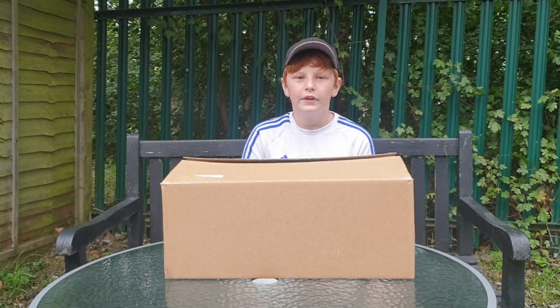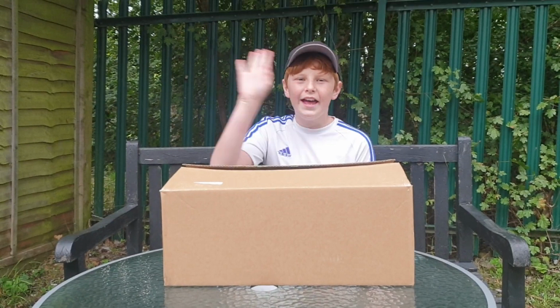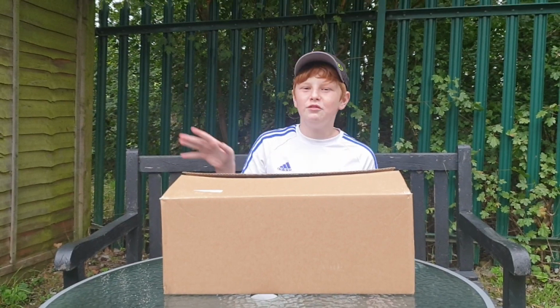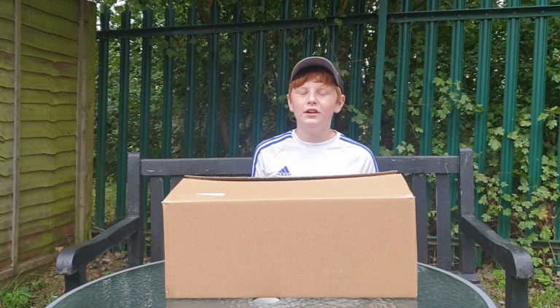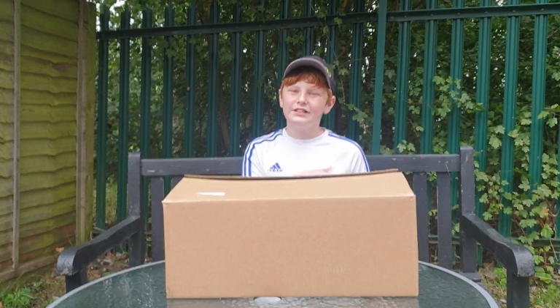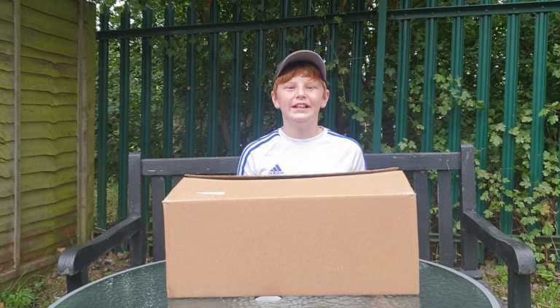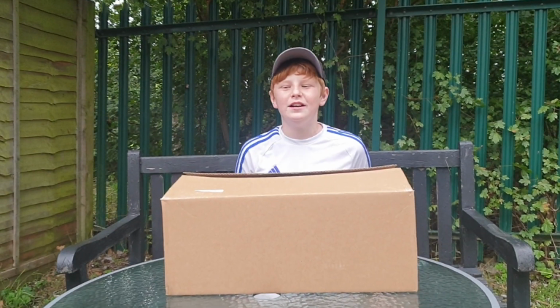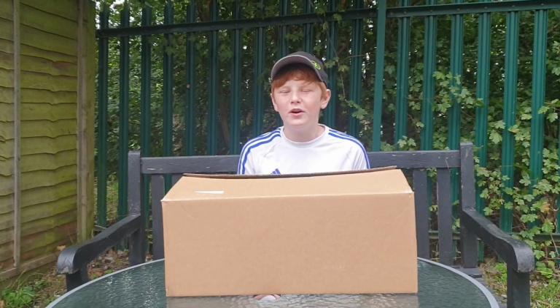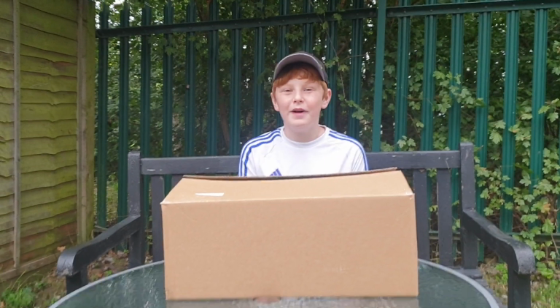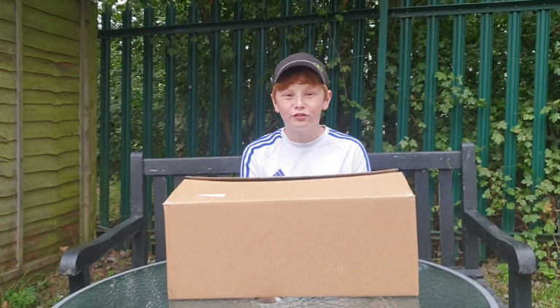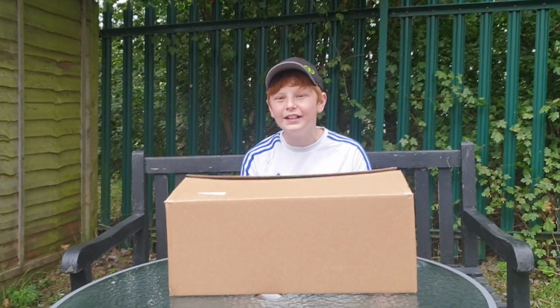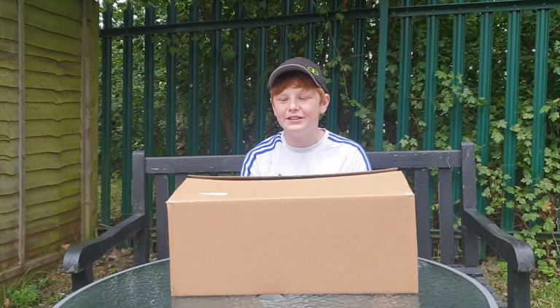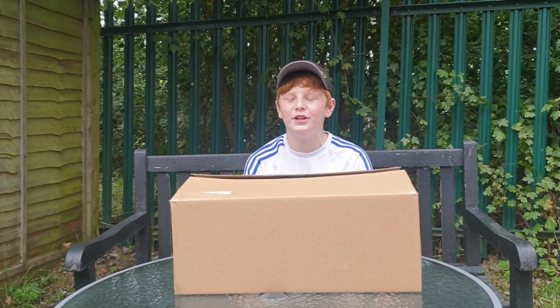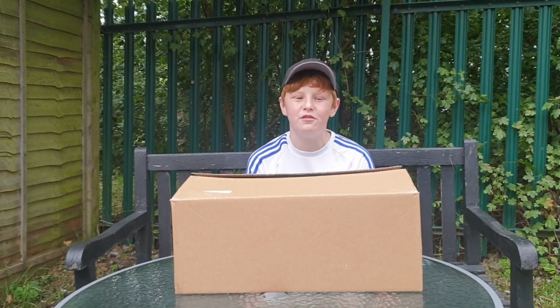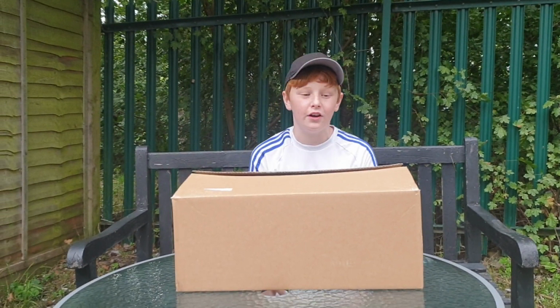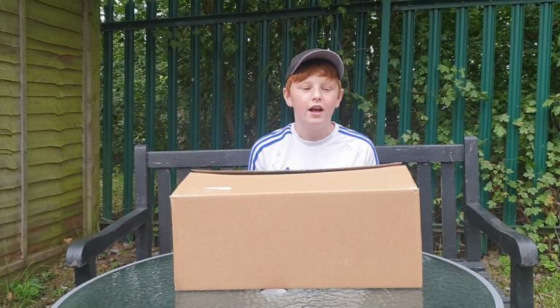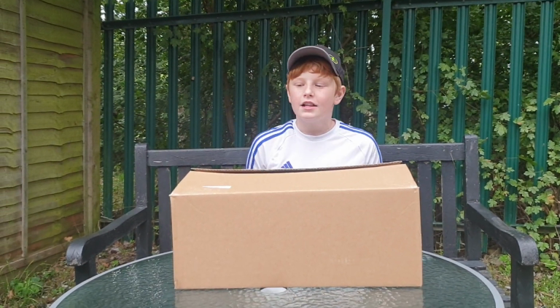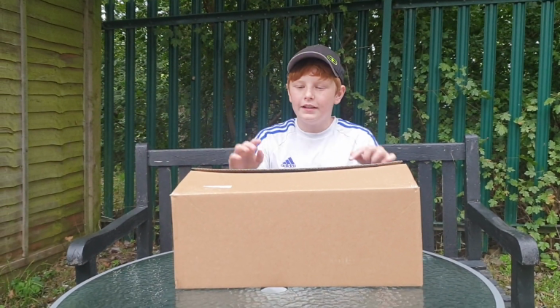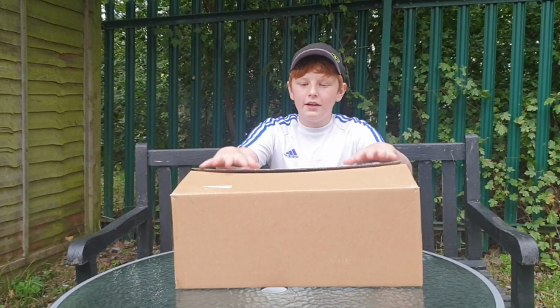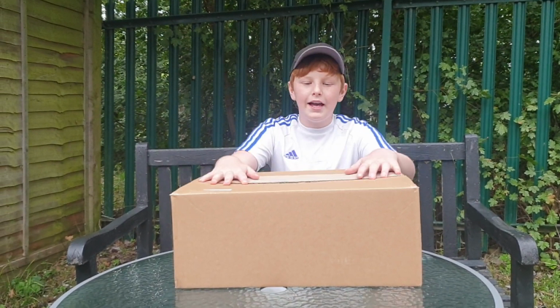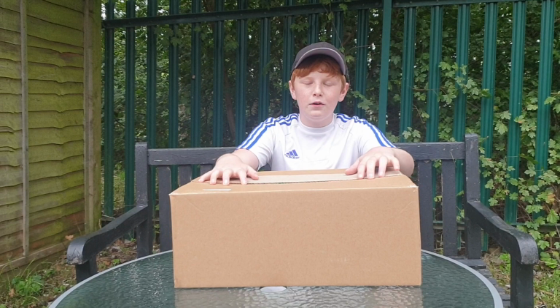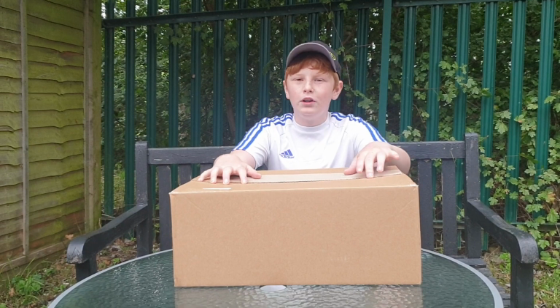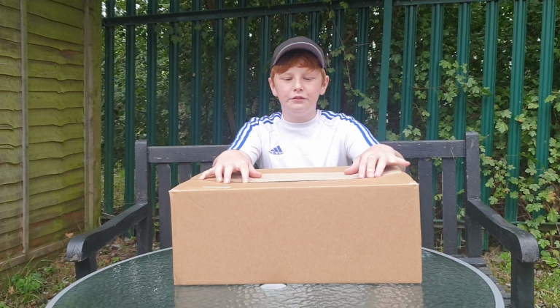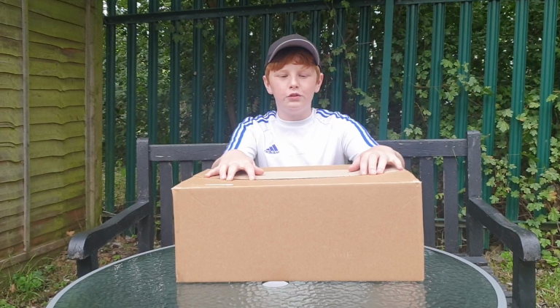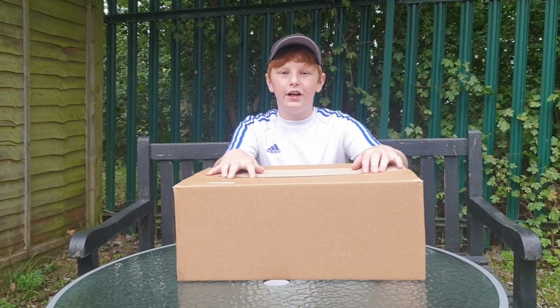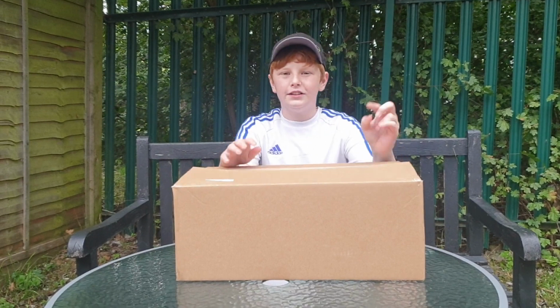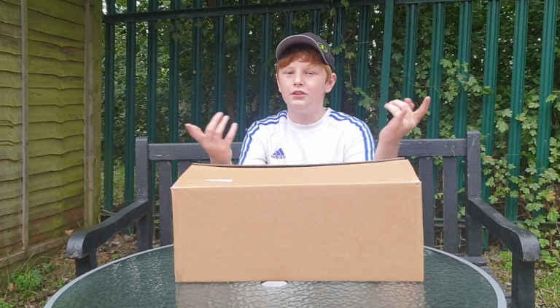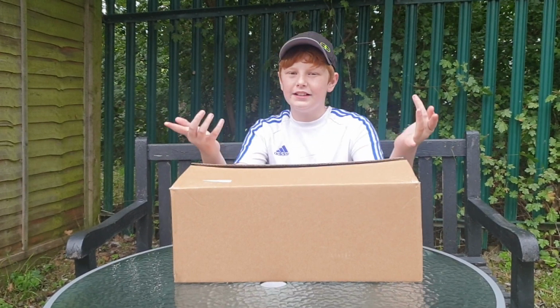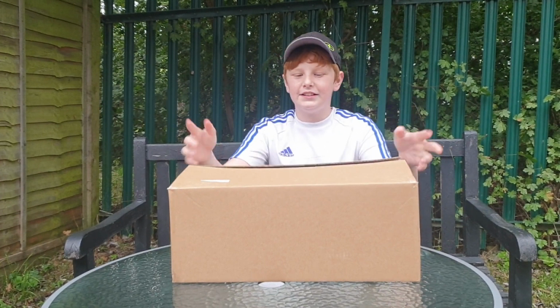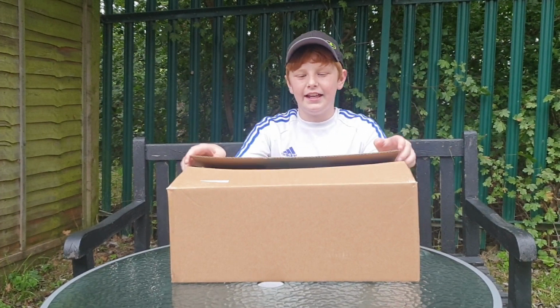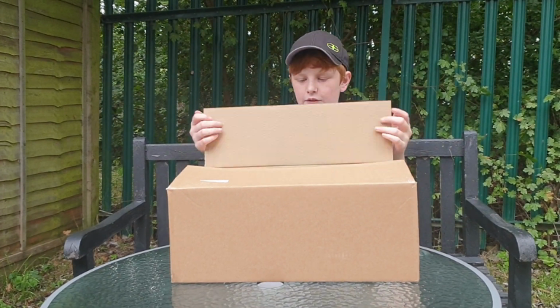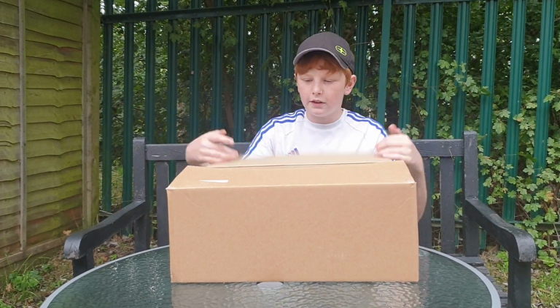Hey everyone, Slightly here, and welcome back finally to another video. Today we have an unboxing for you guys, so let's just get into it.